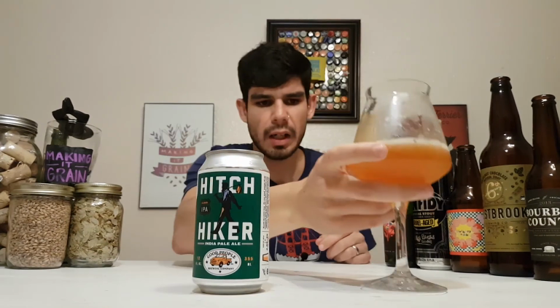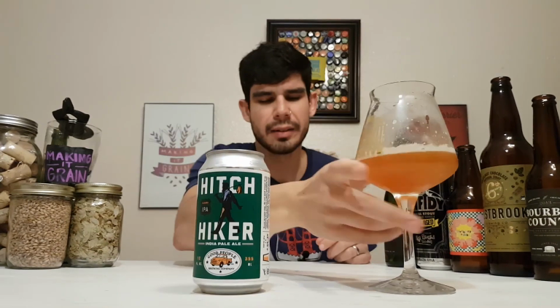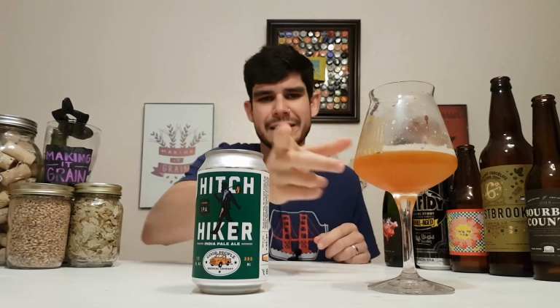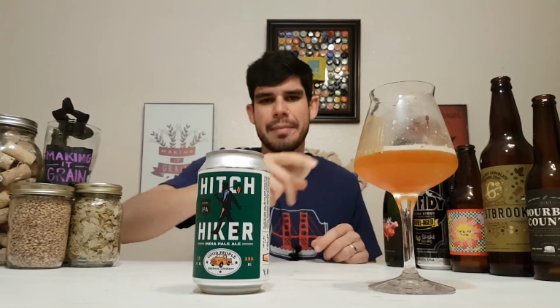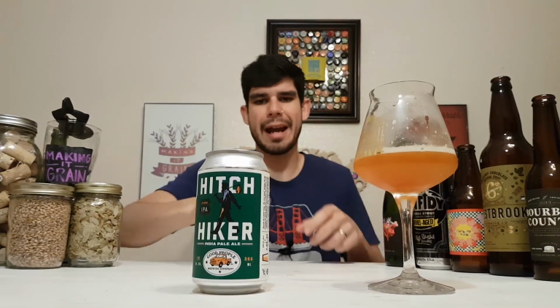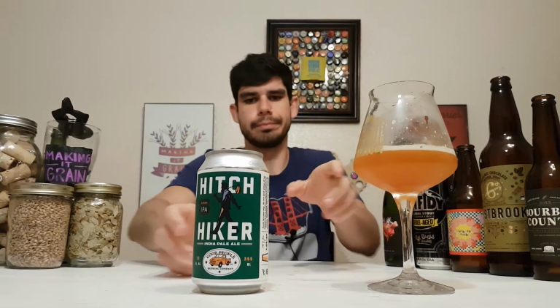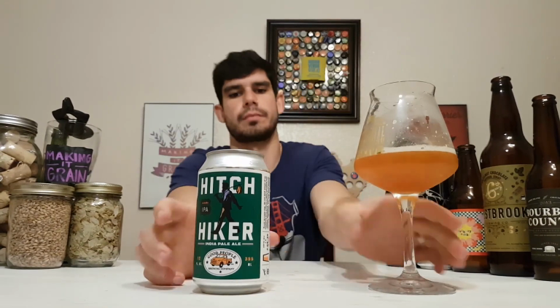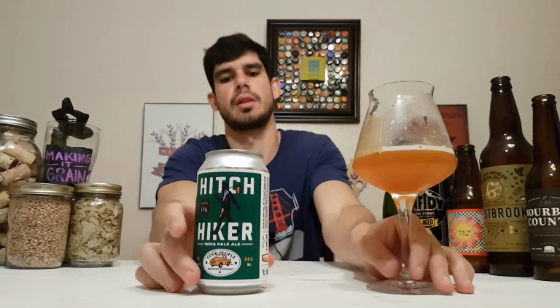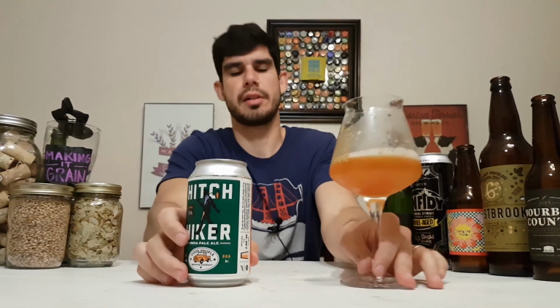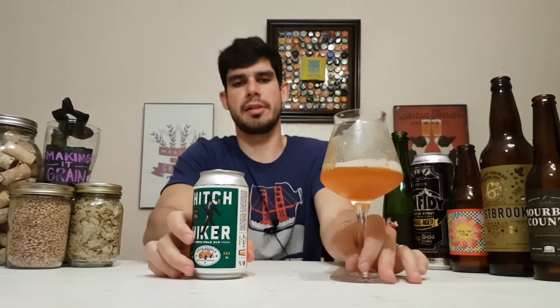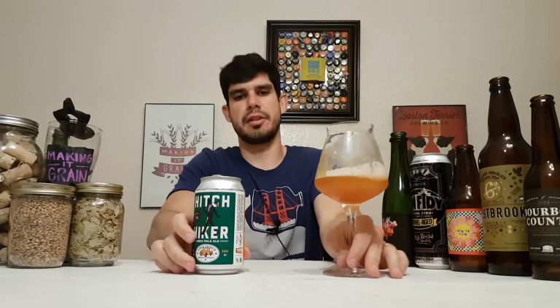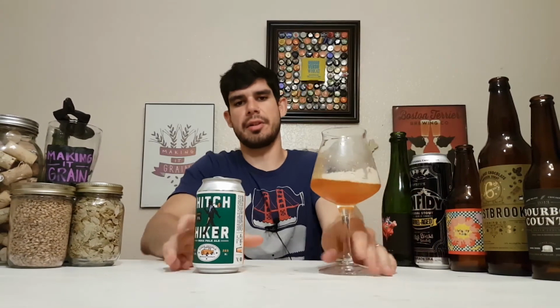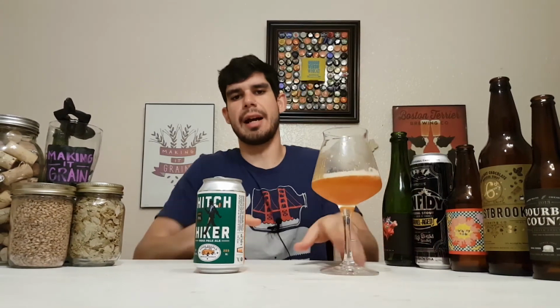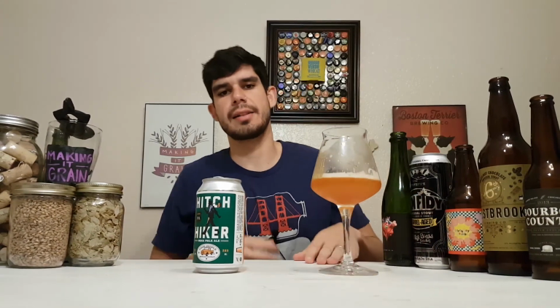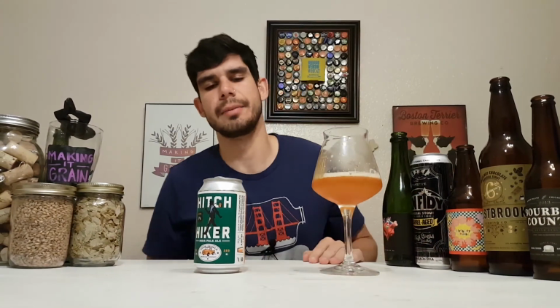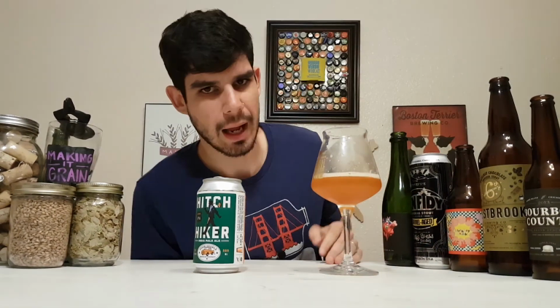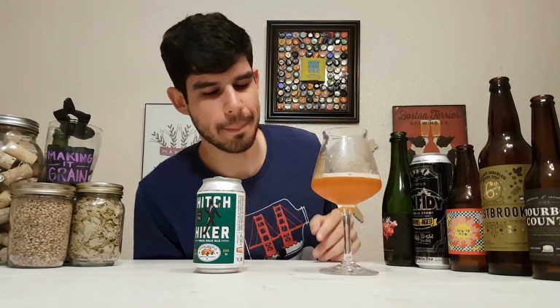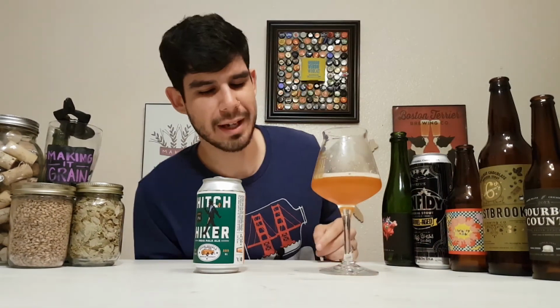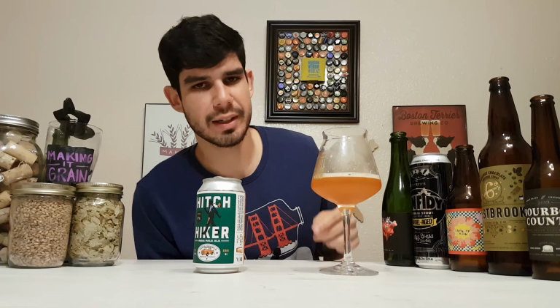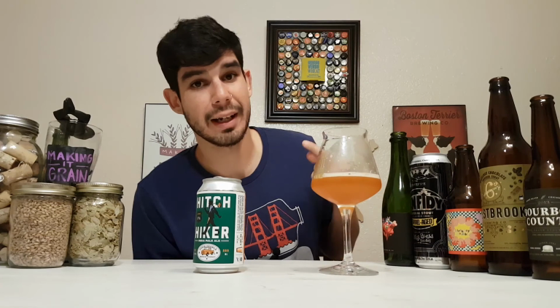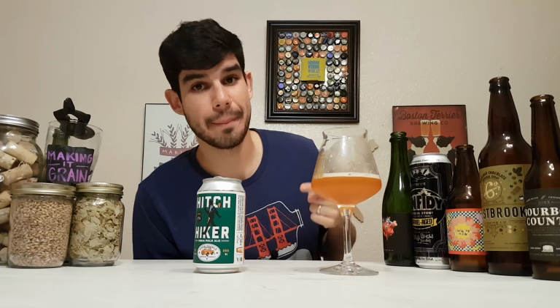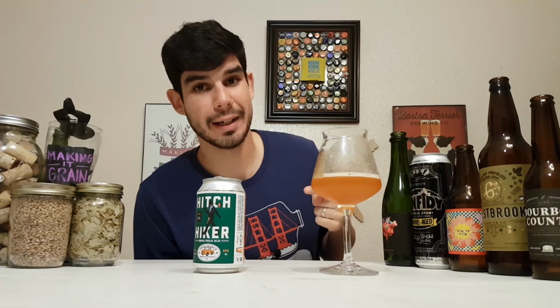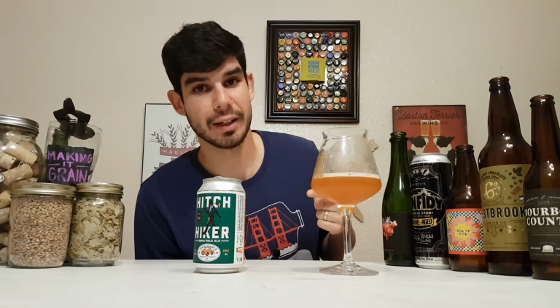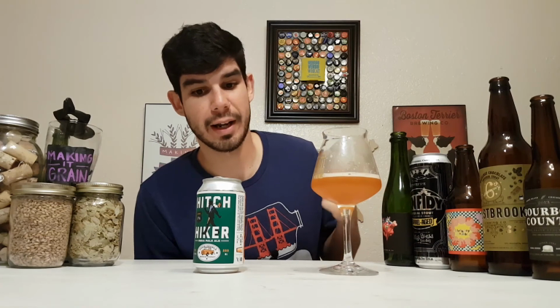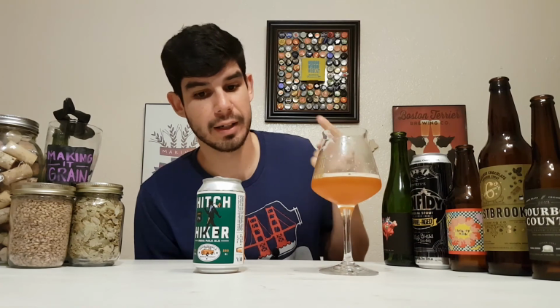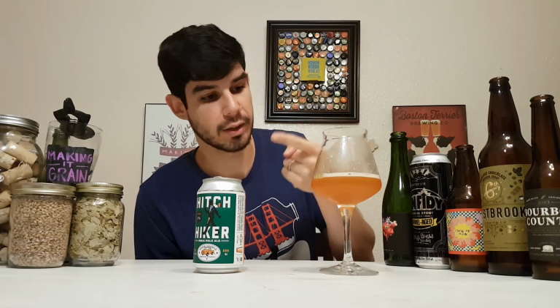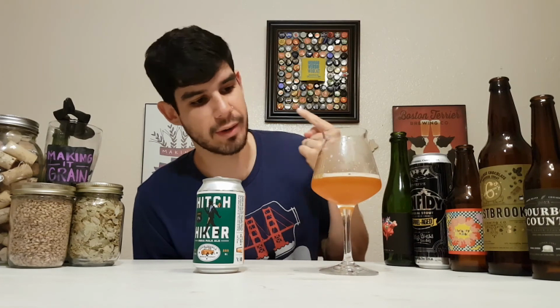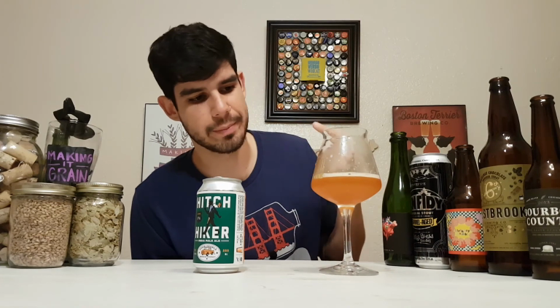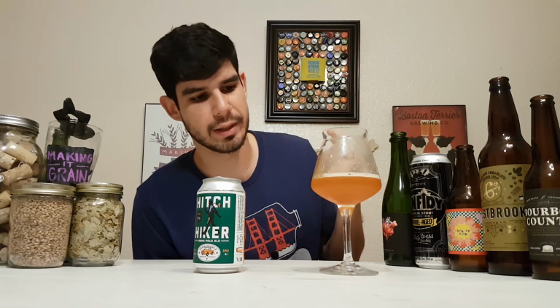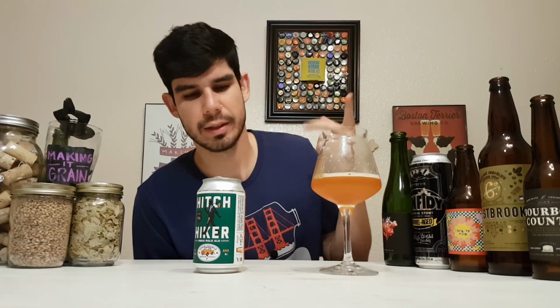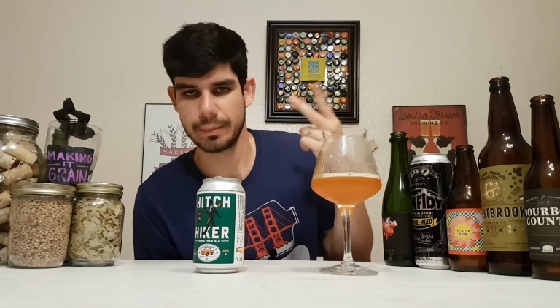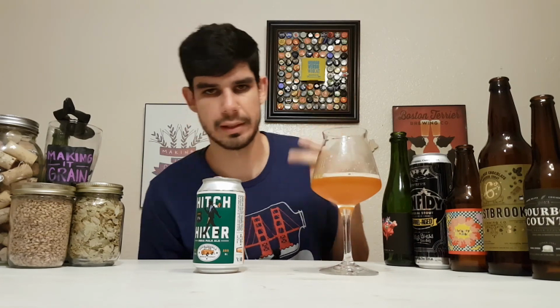Thanks again, Matt. Cheers to you guys. I'm Patrick and I'm making it grain. Great beer. Peace.